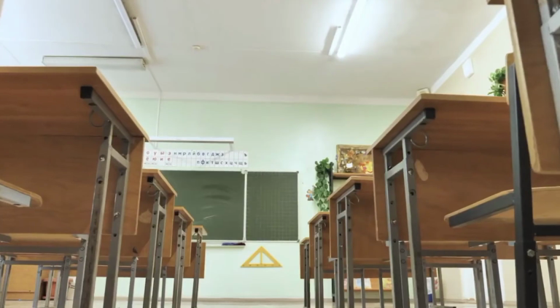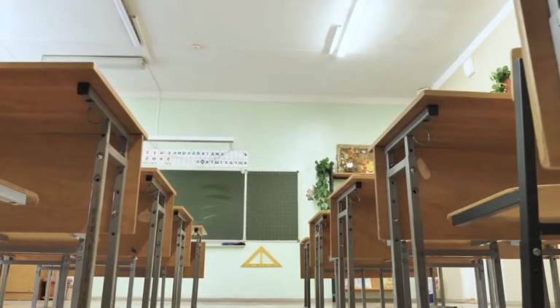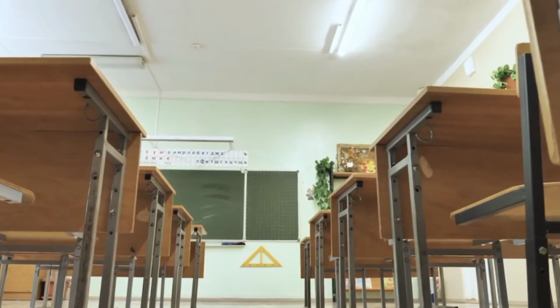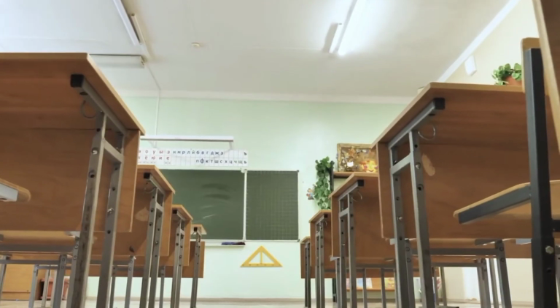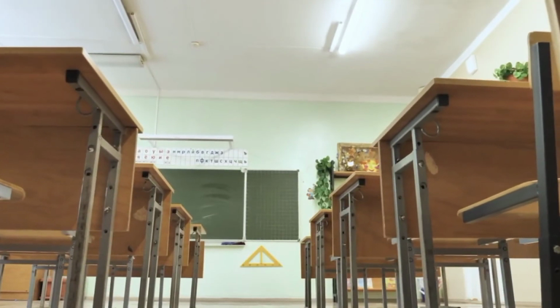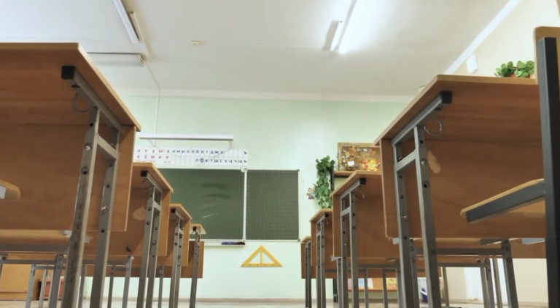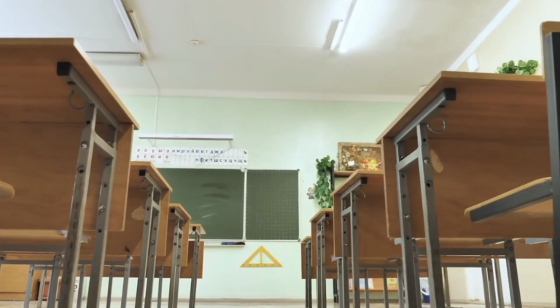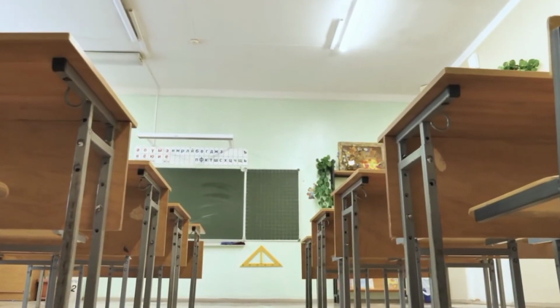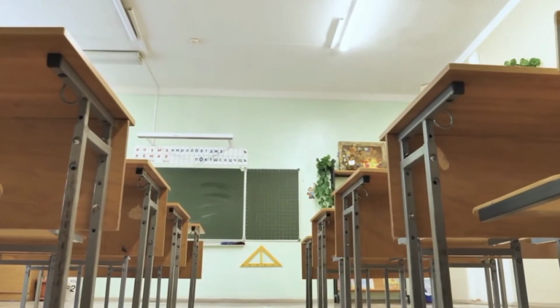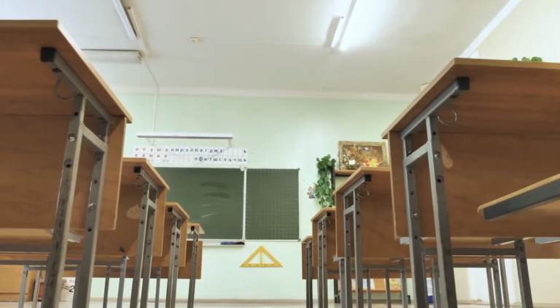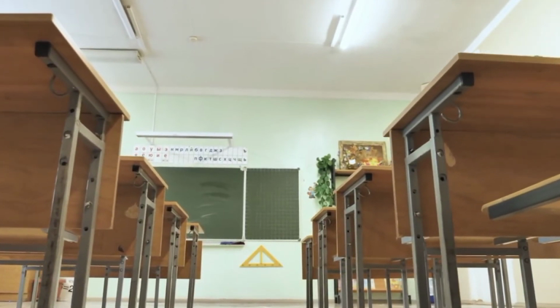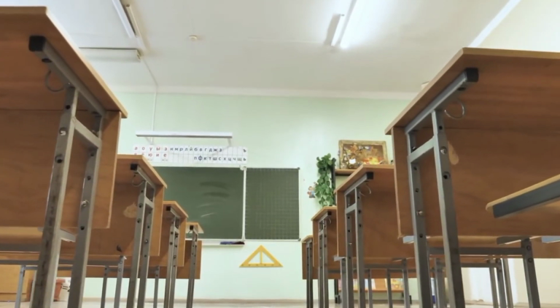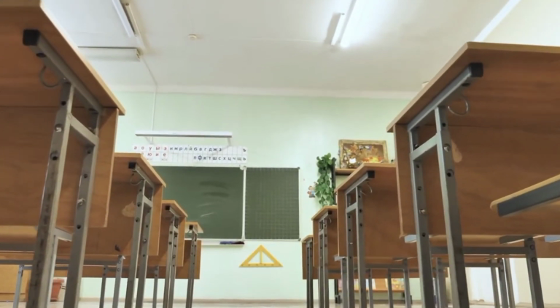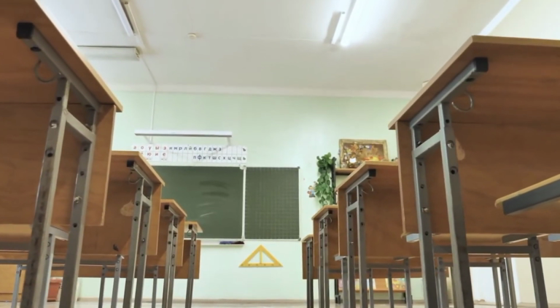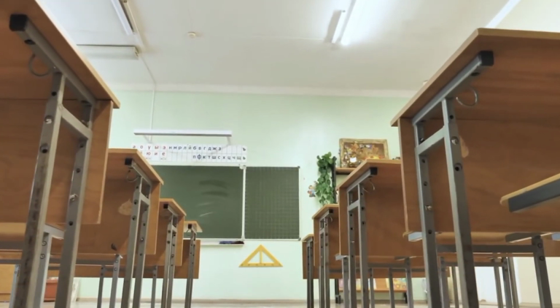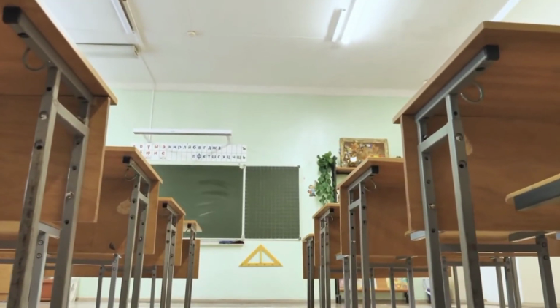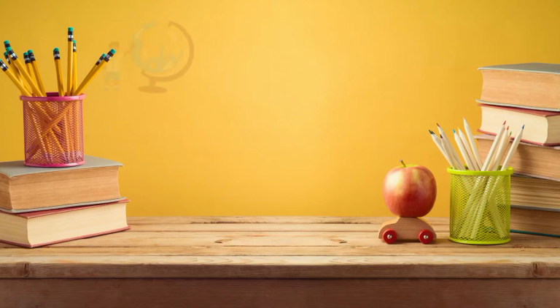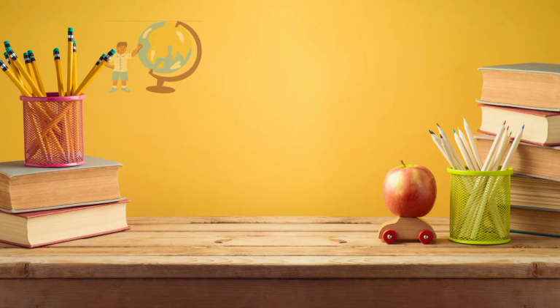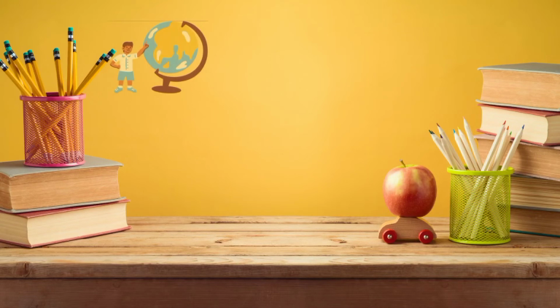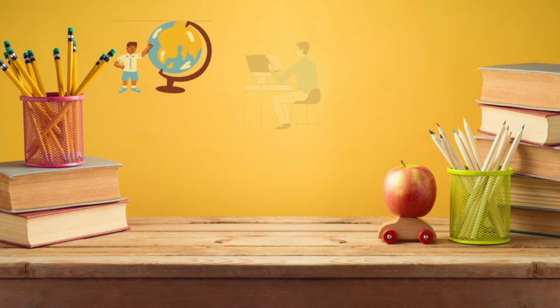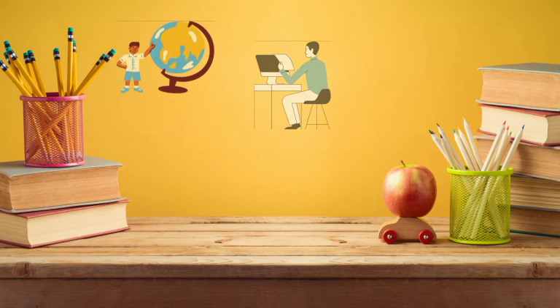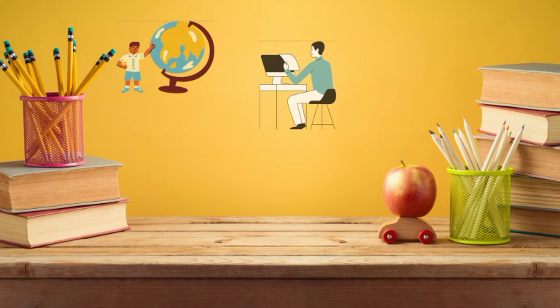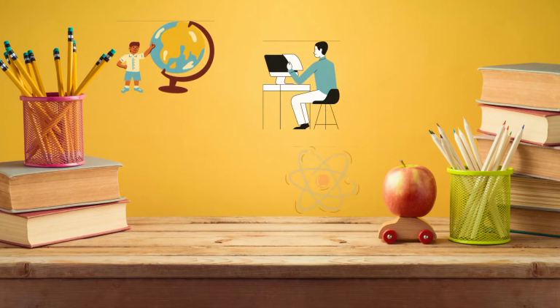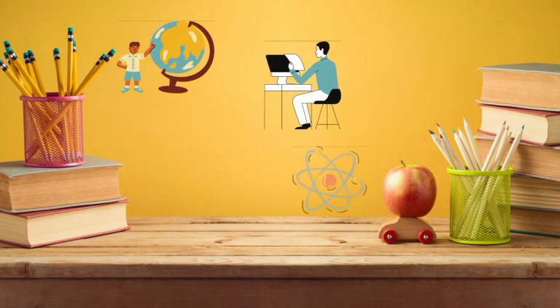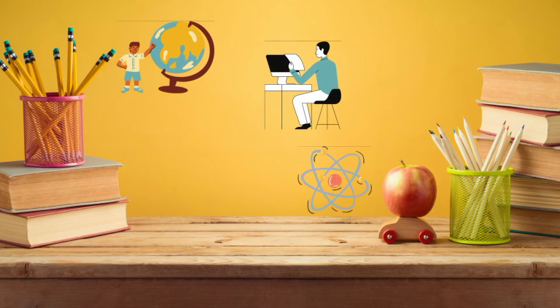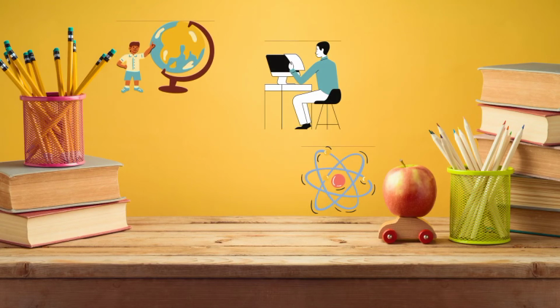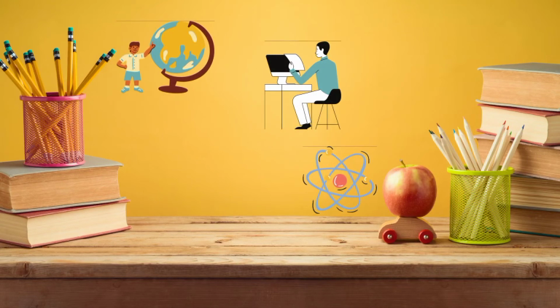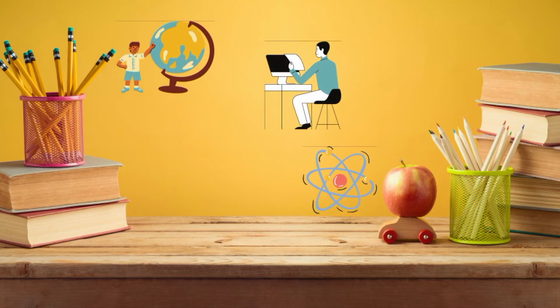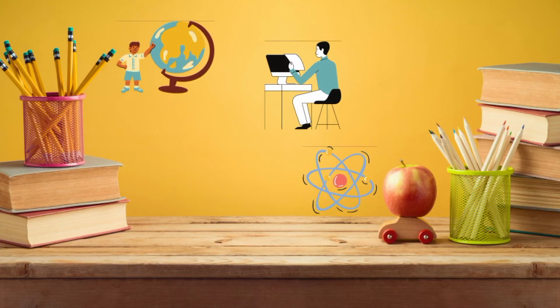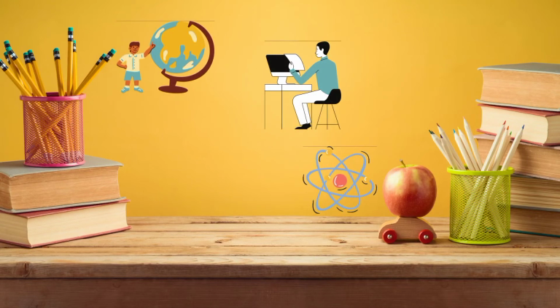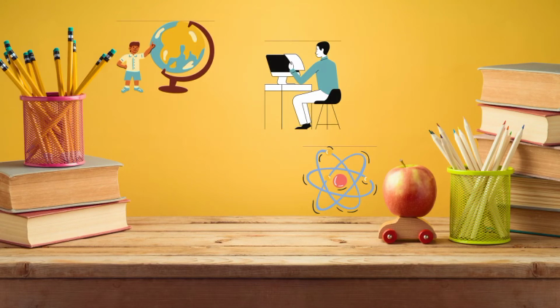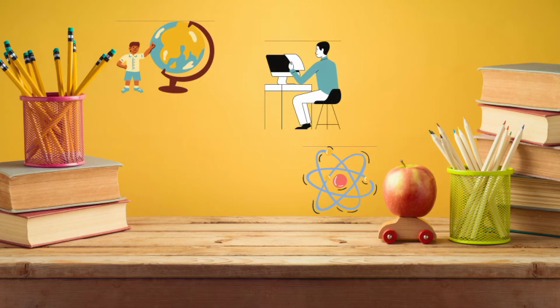As a third subject, you can choose a subject like geography, computer science, or physics.